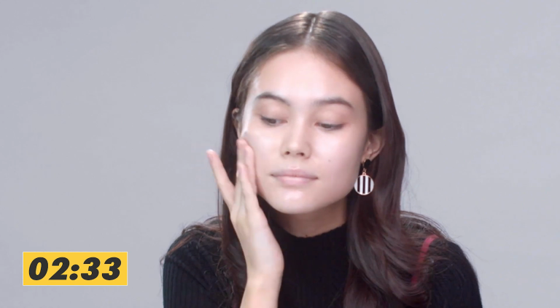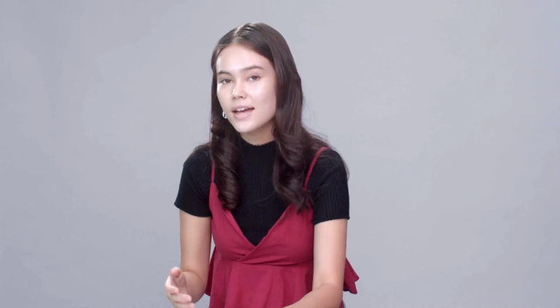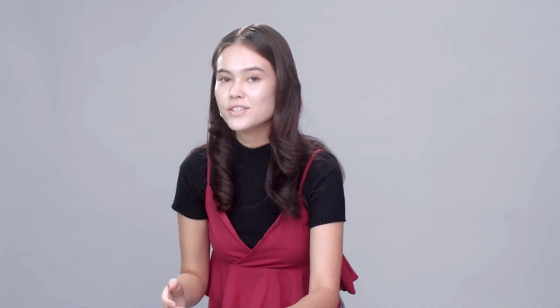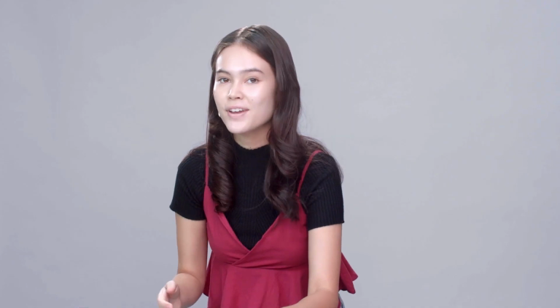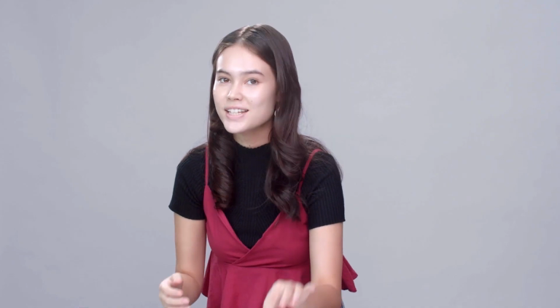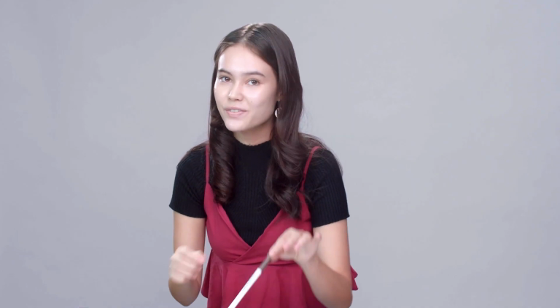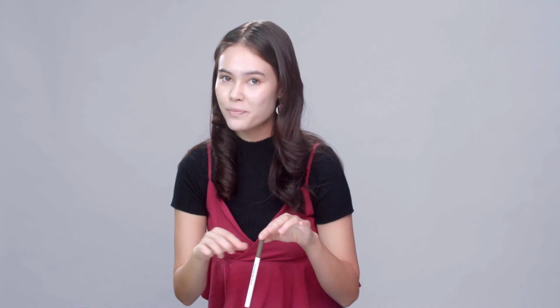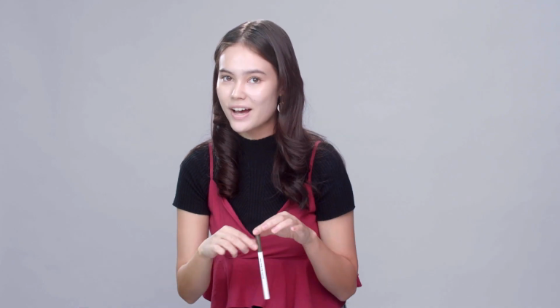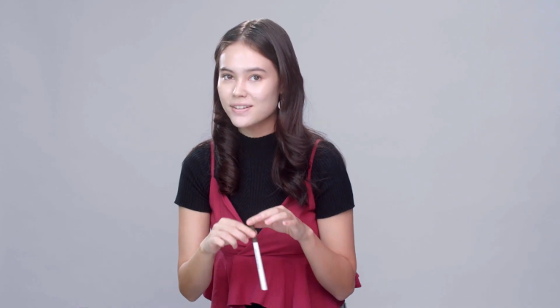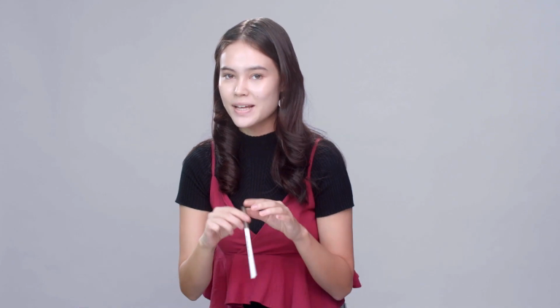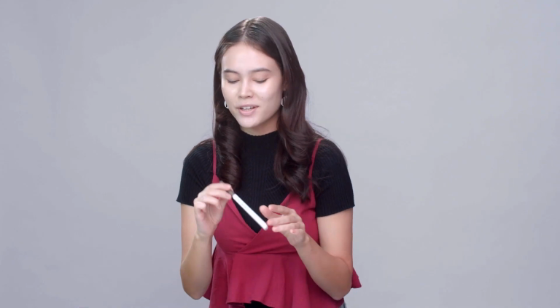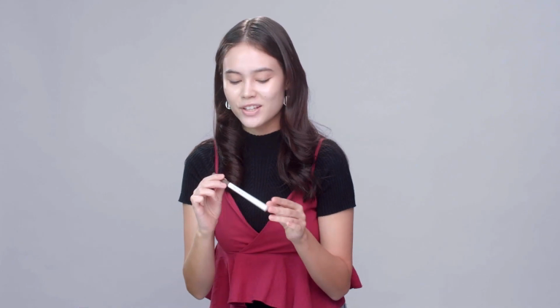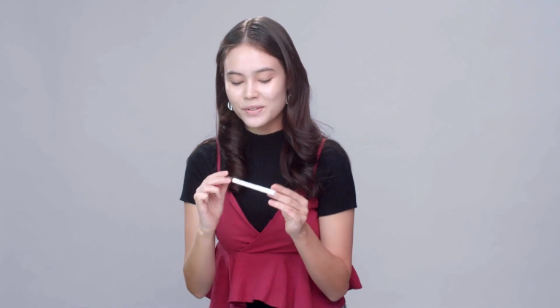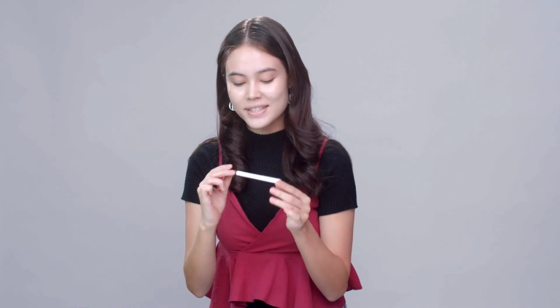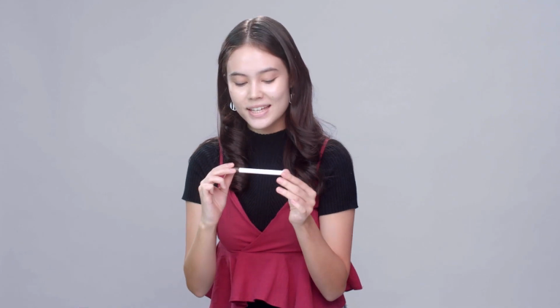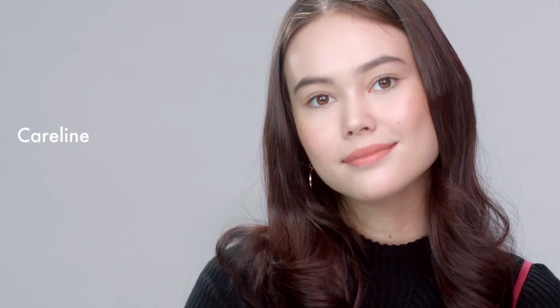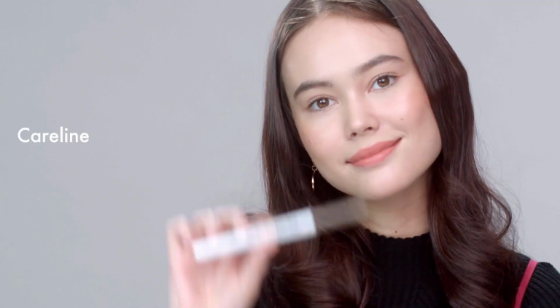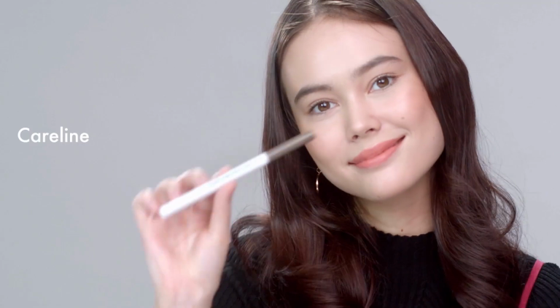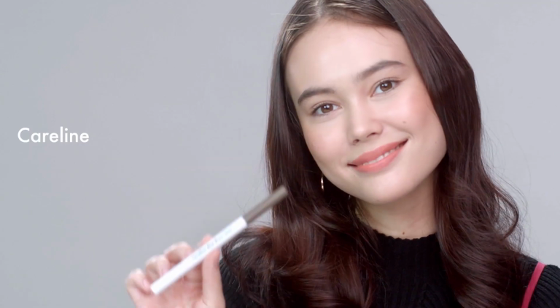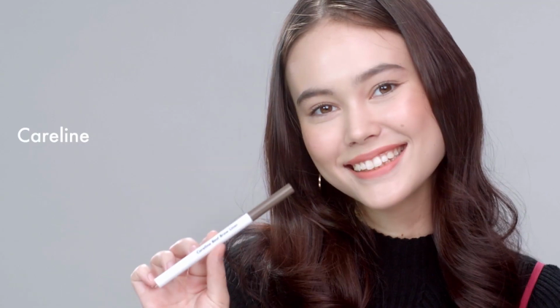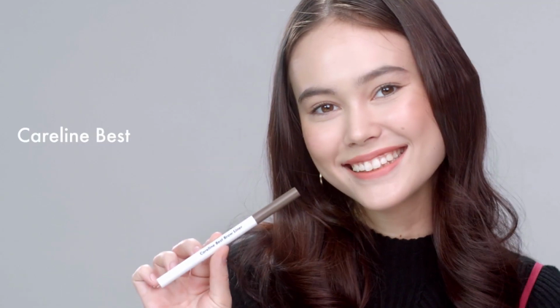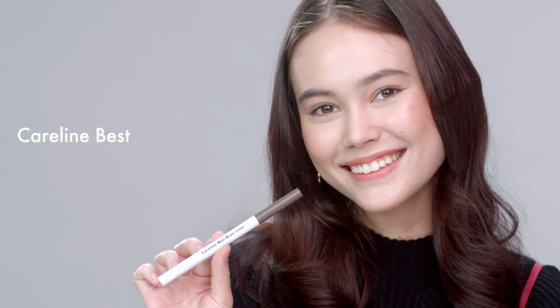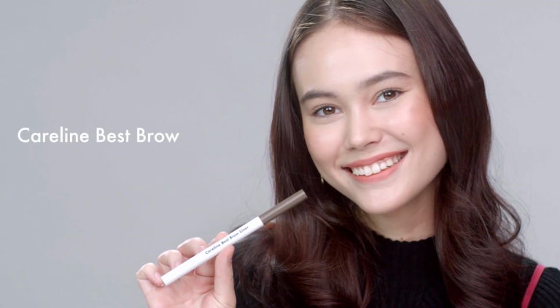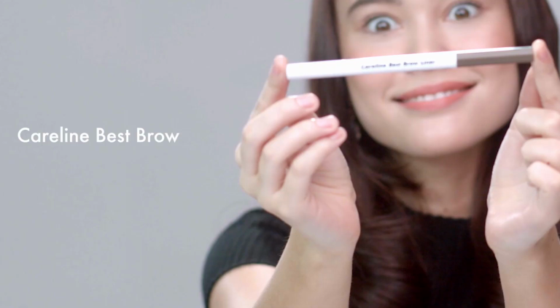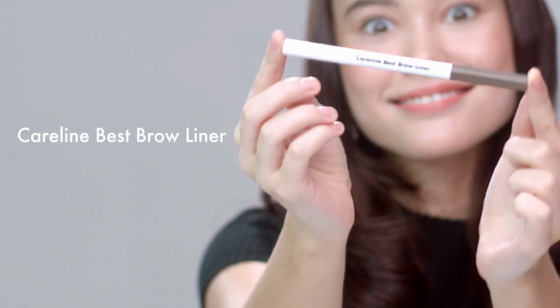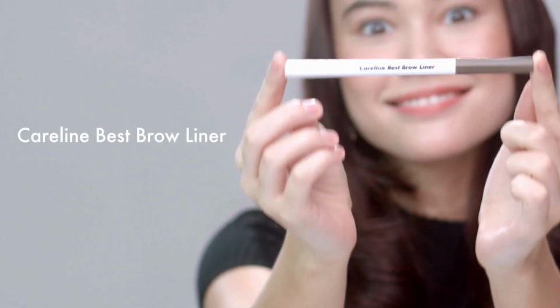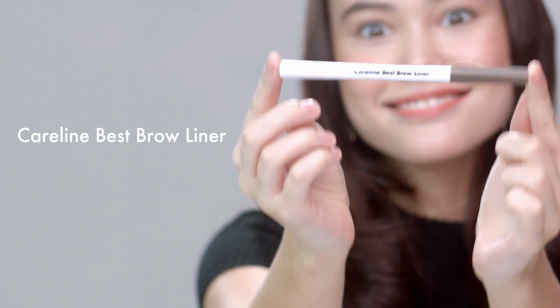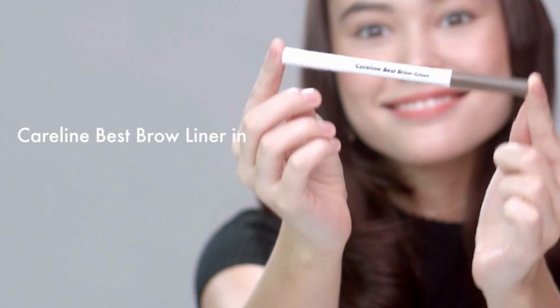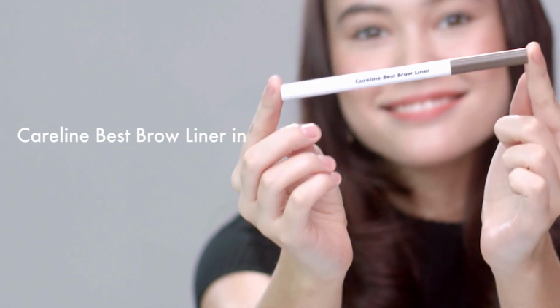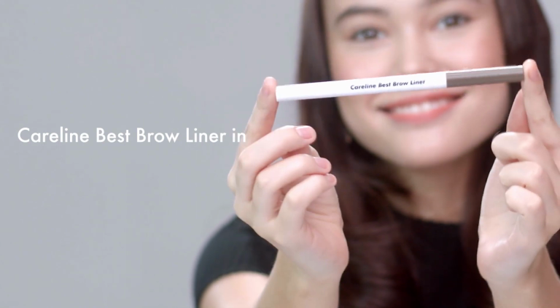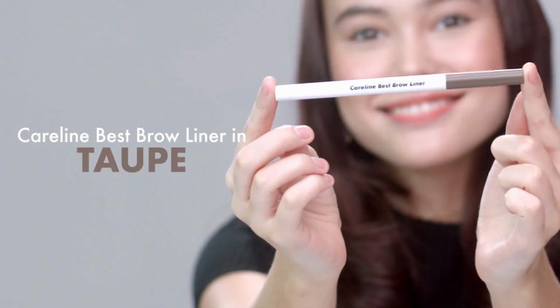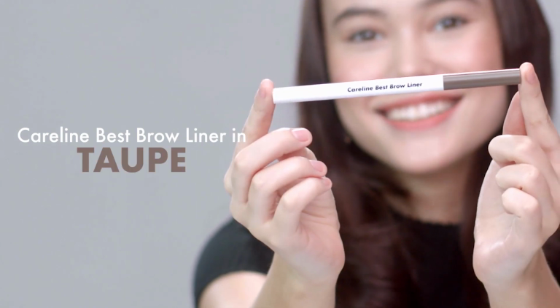Next for brows, I'm going to use the Careline Best Brow Liner in the shade Taupe.